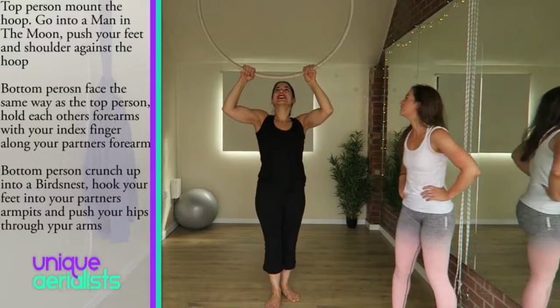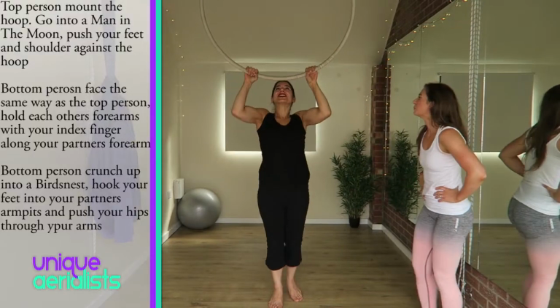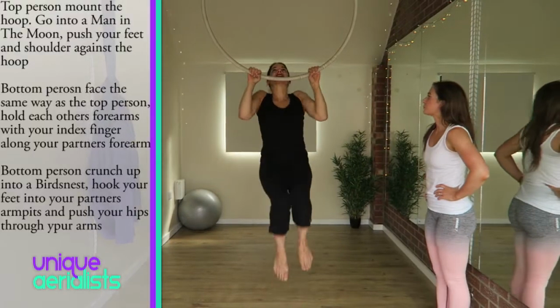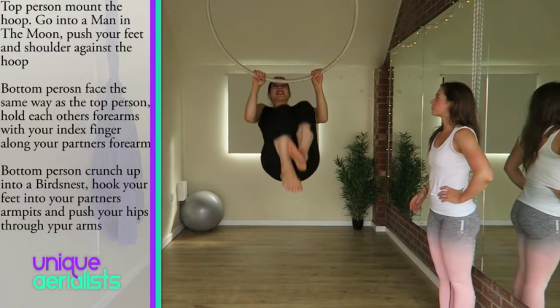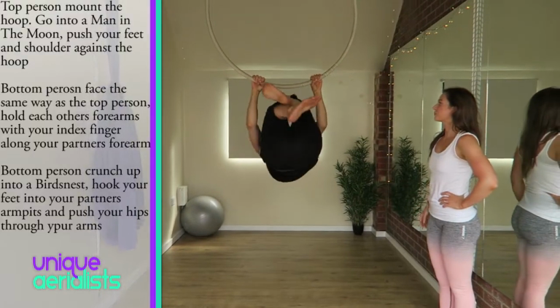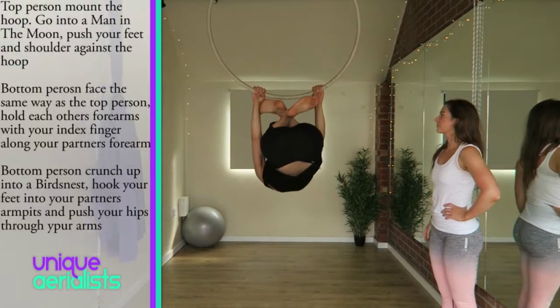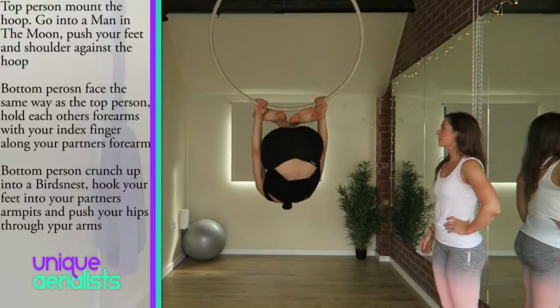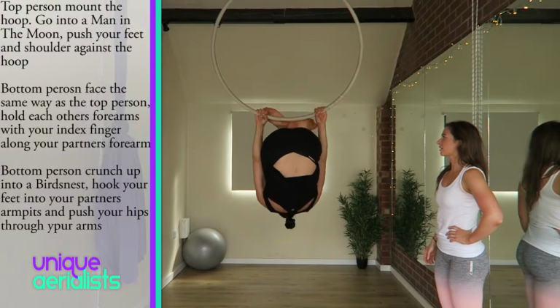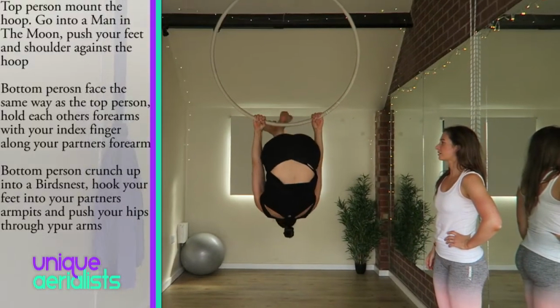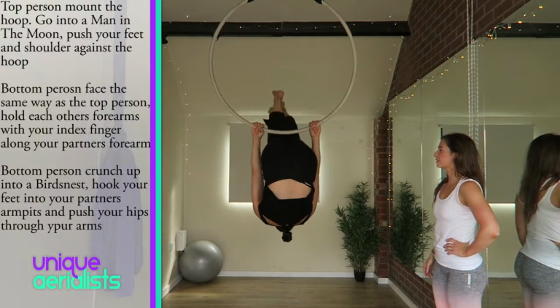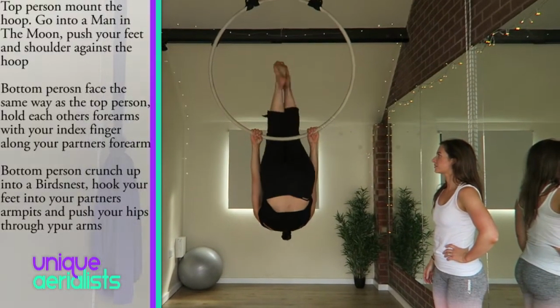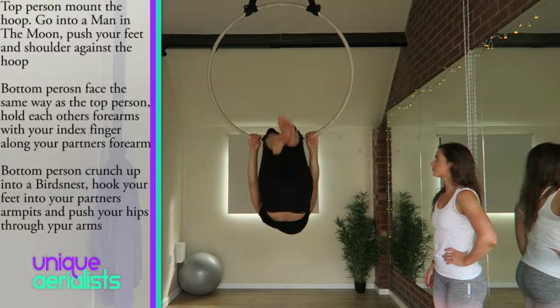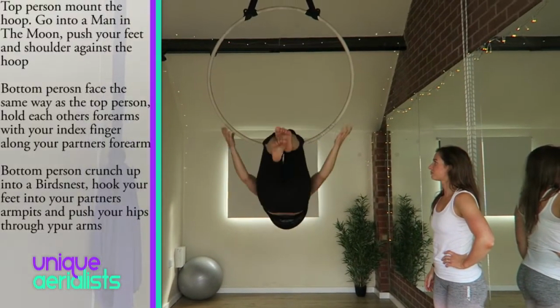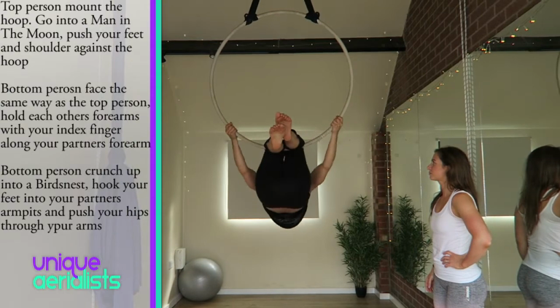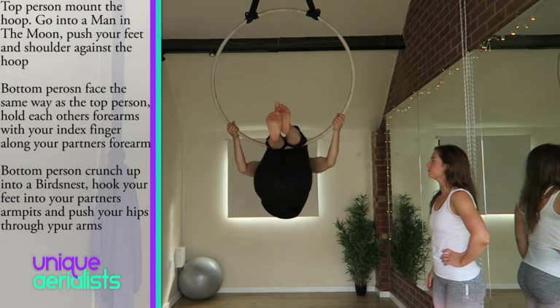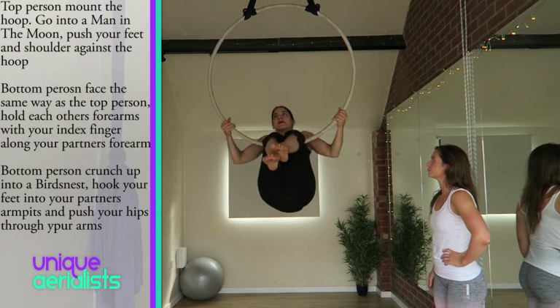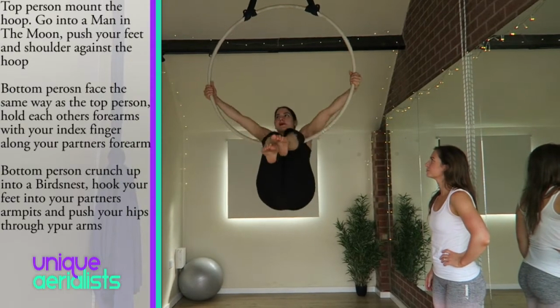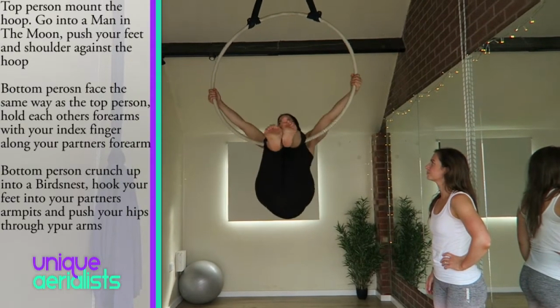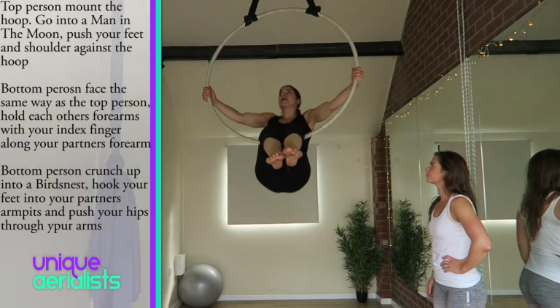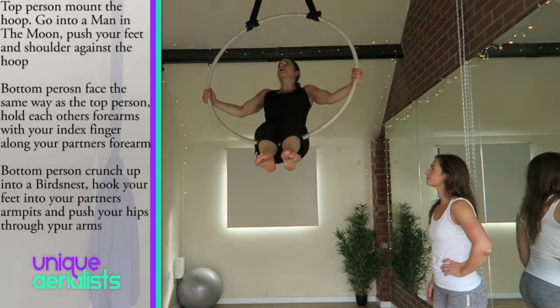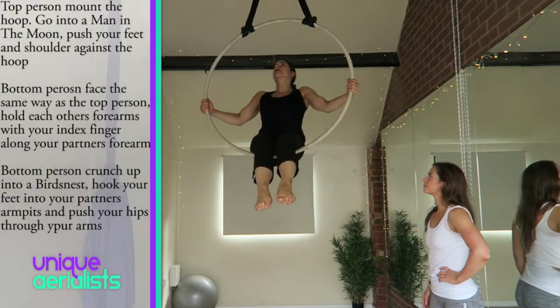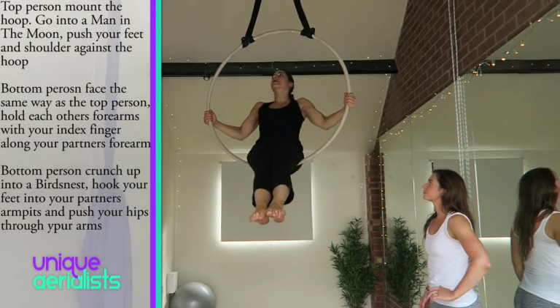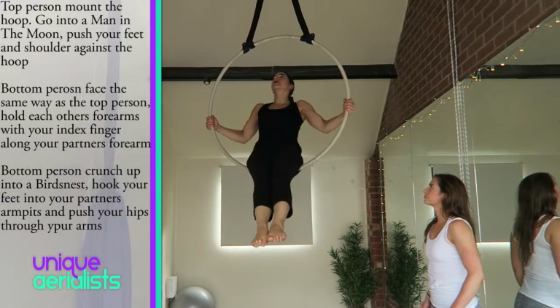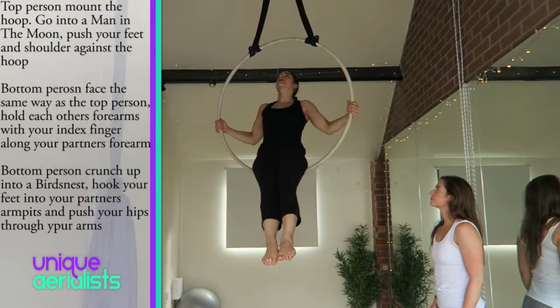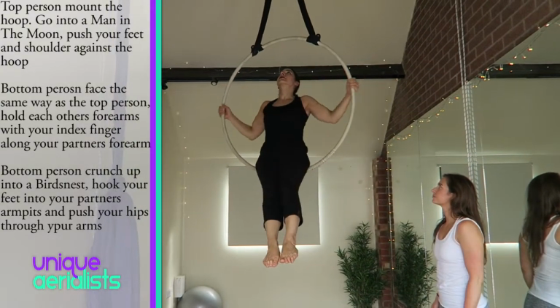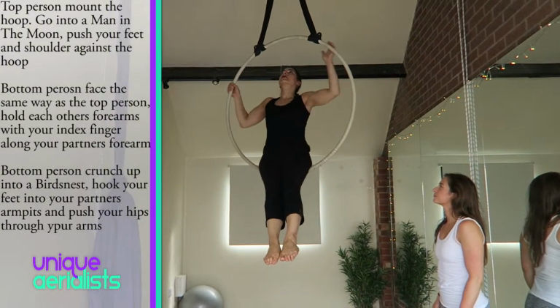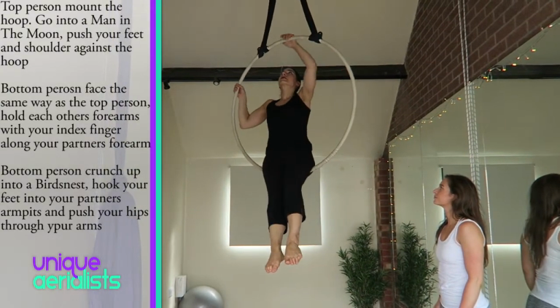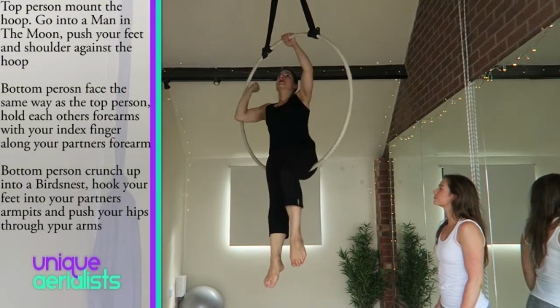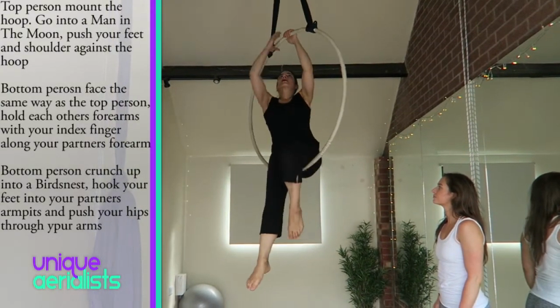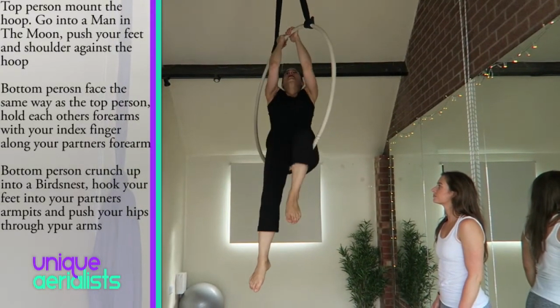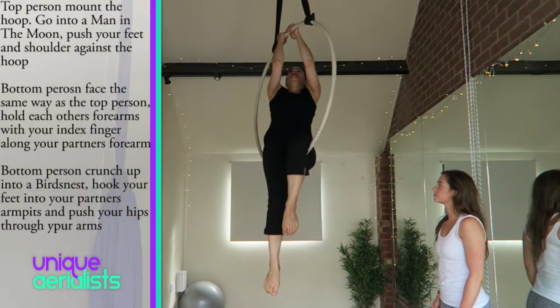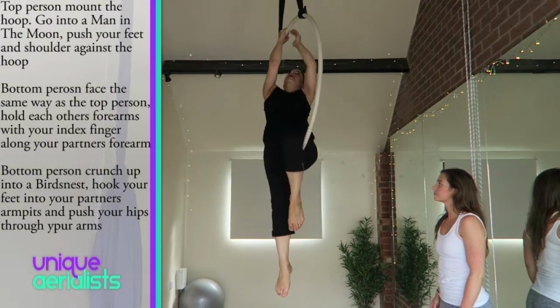Start with the top person mounting the hoop and go into a man in the moon. Push your feet and shoulder into the hoop to secure you.